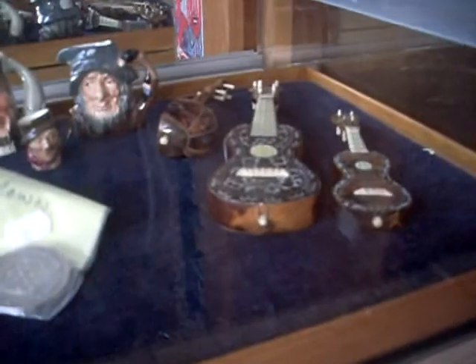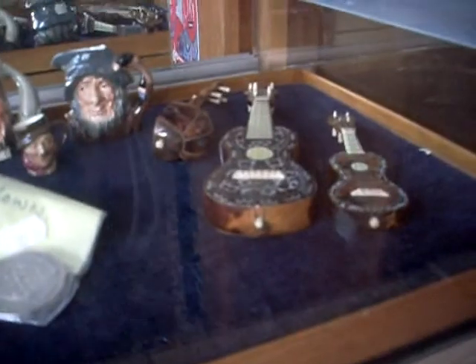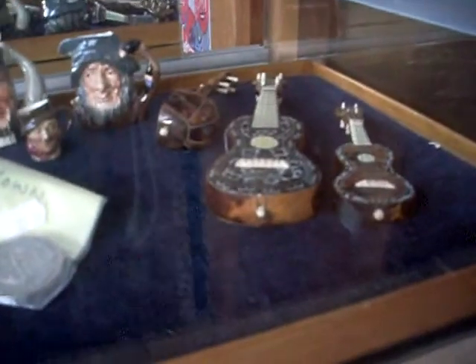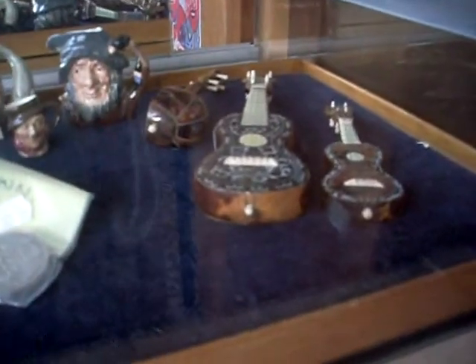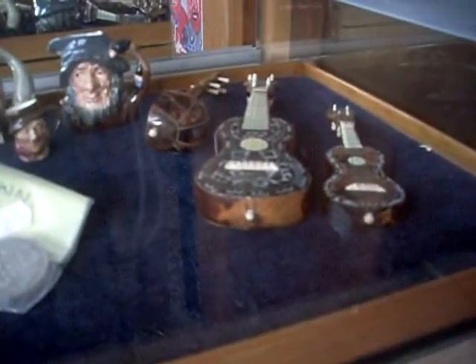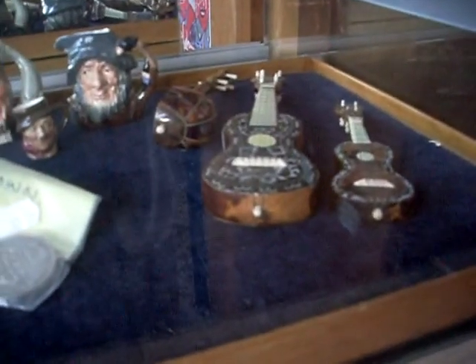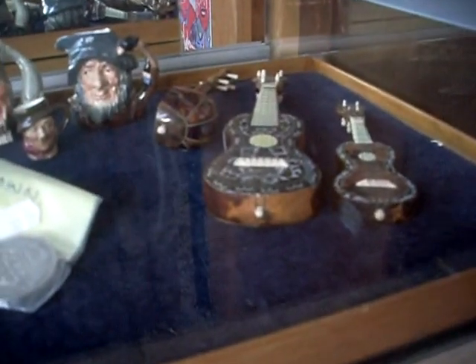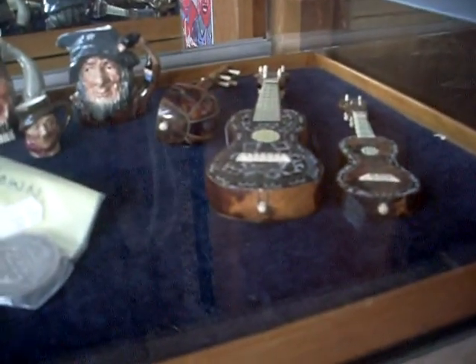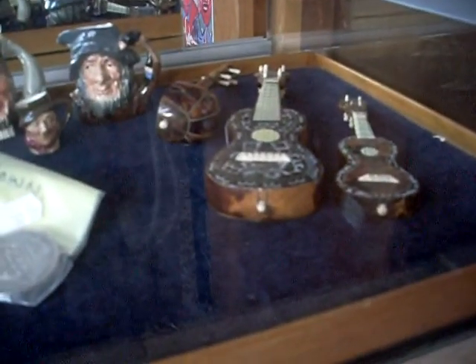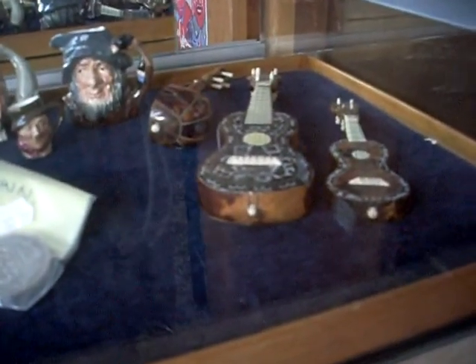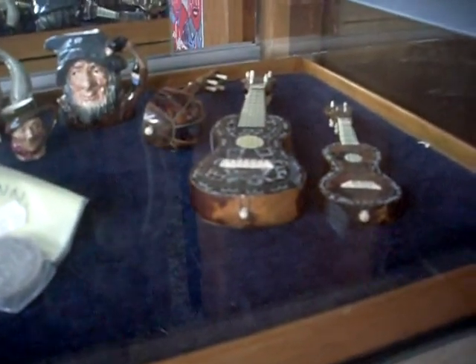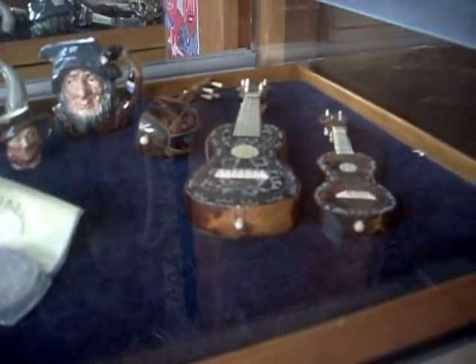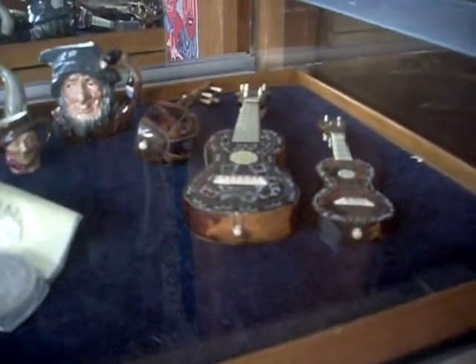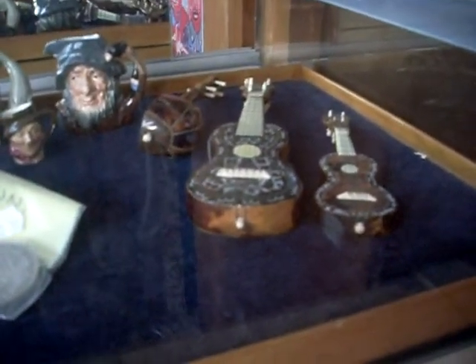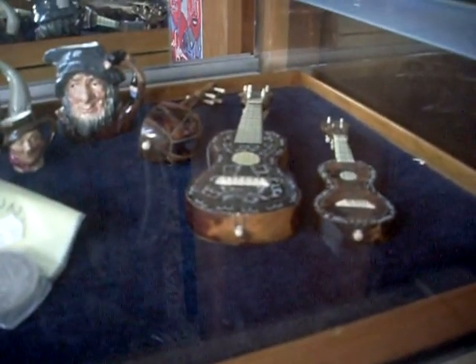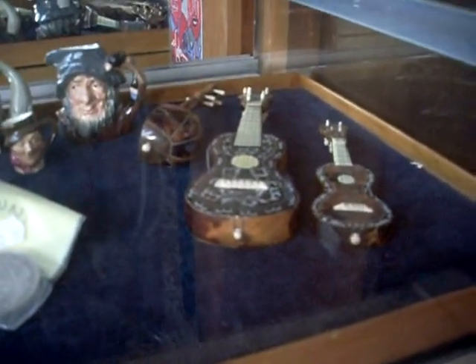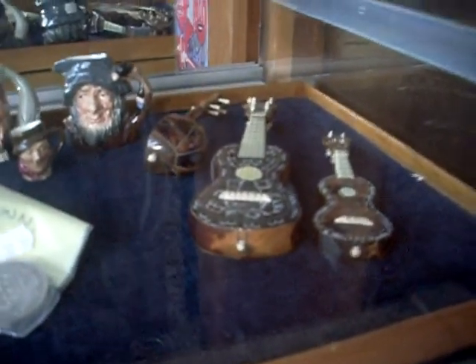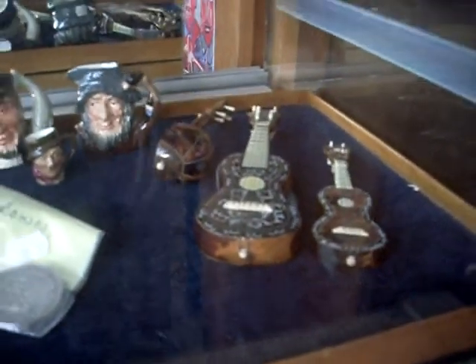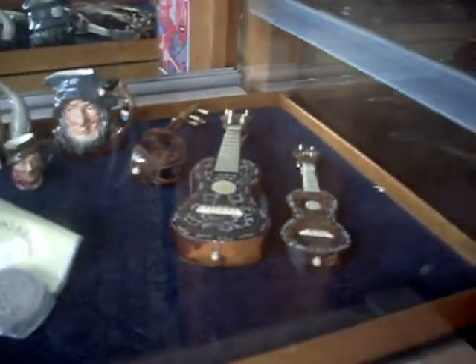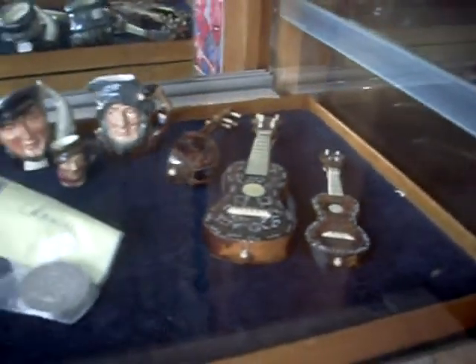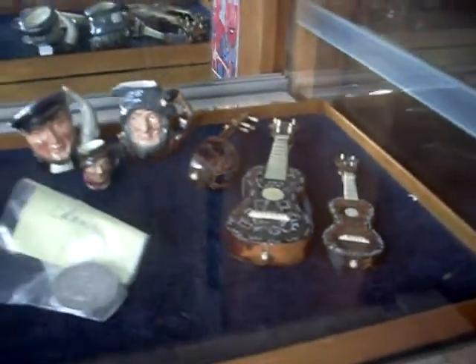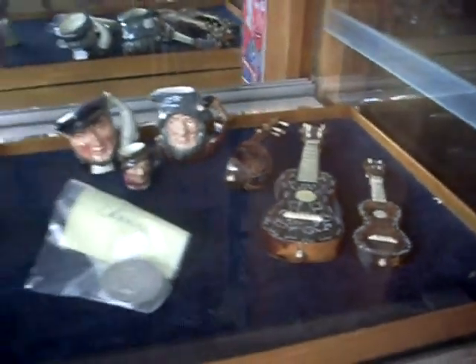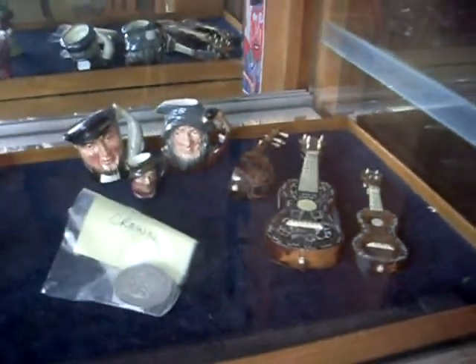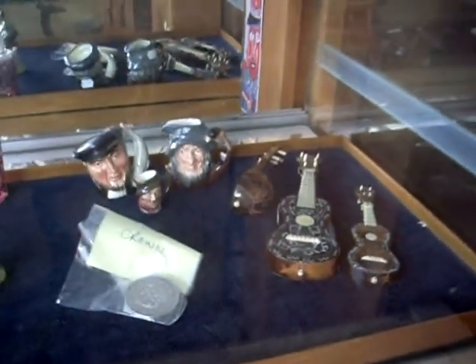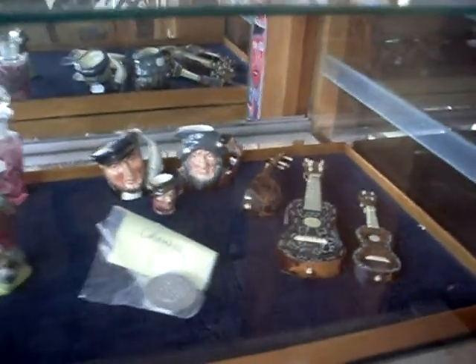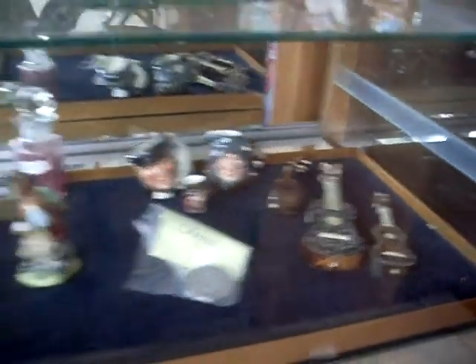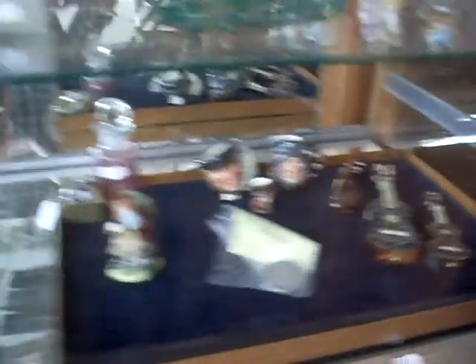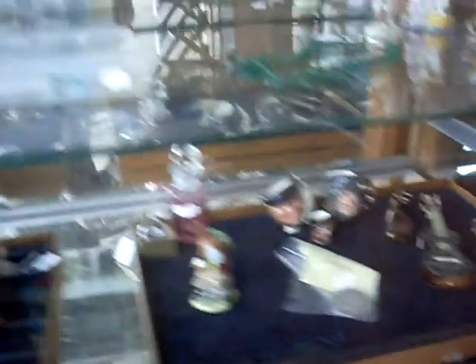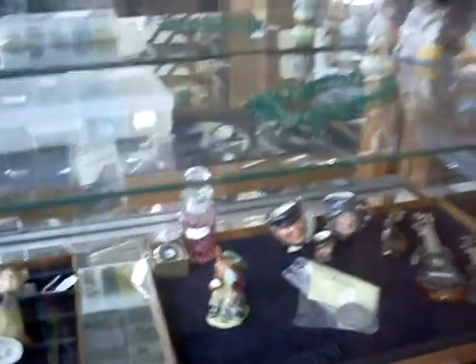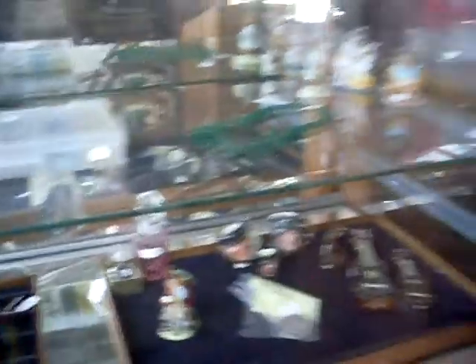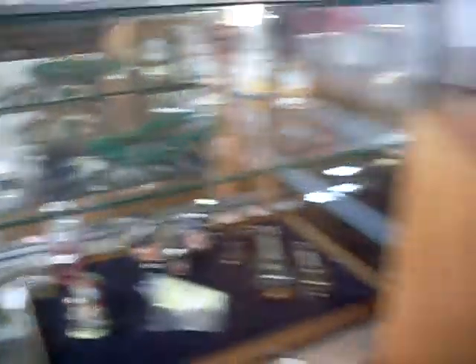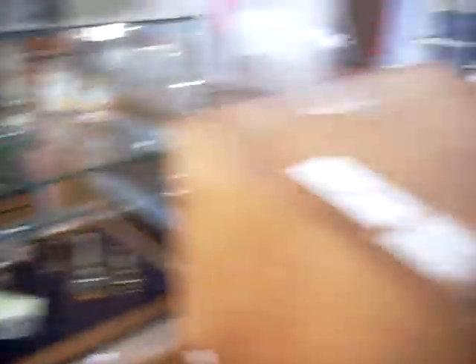These are lovely little Mother of Pearl miniature guitars. Some nice stuff in the jewellery cabinet.